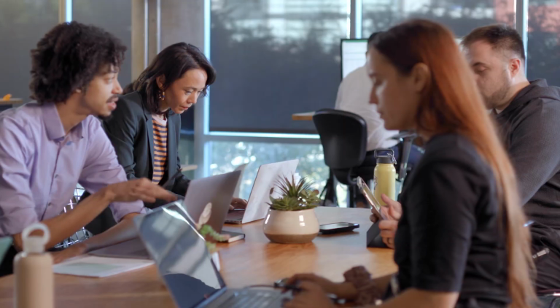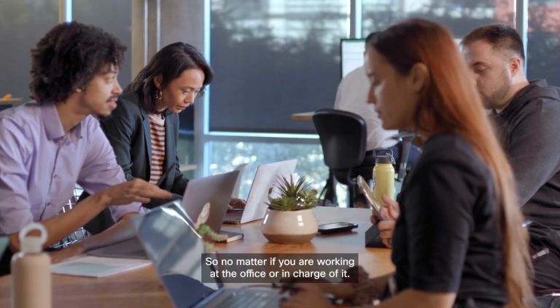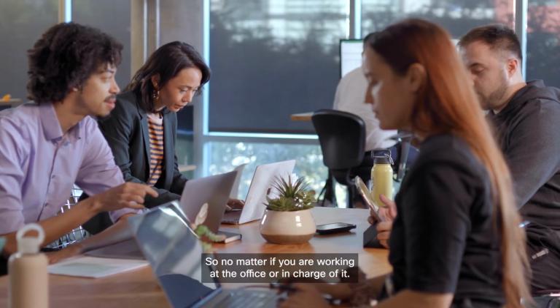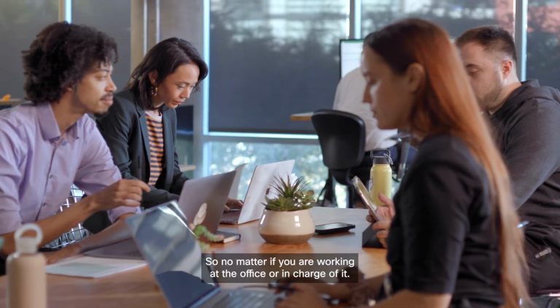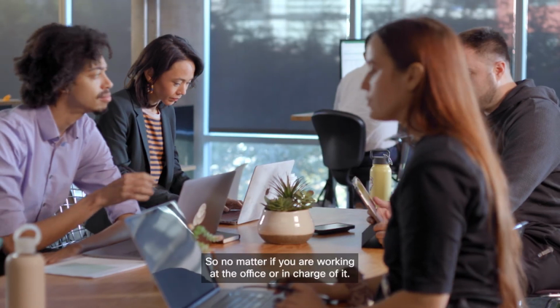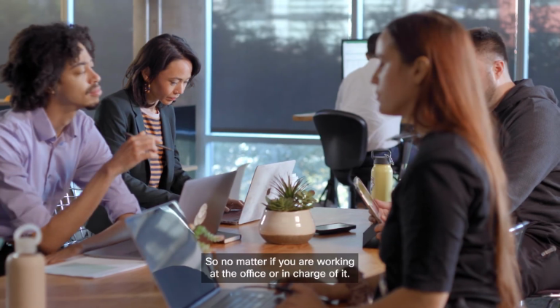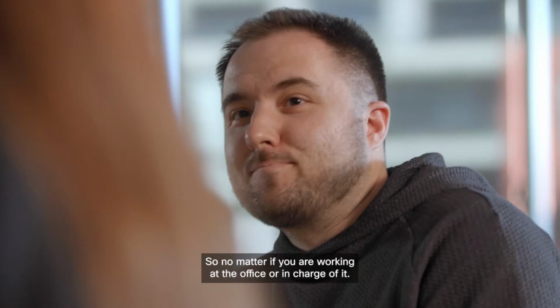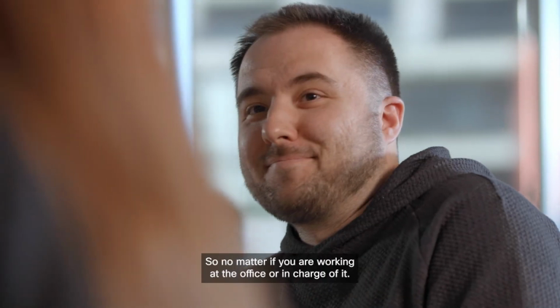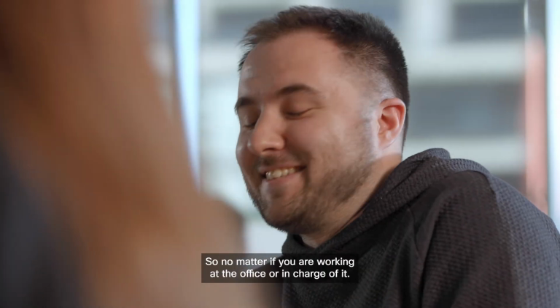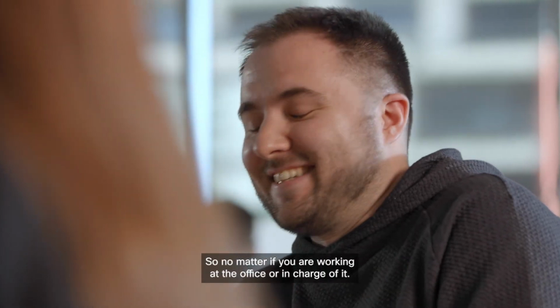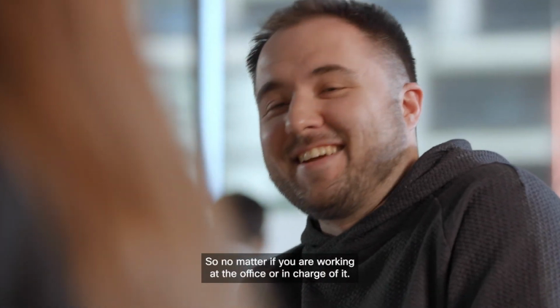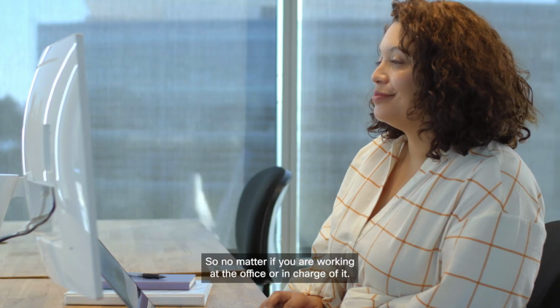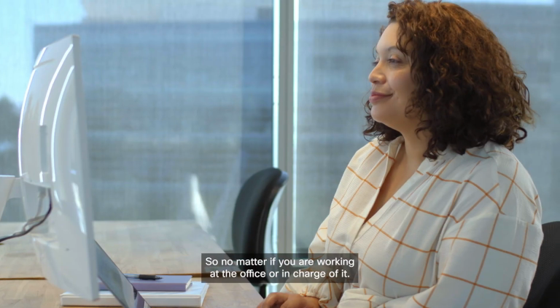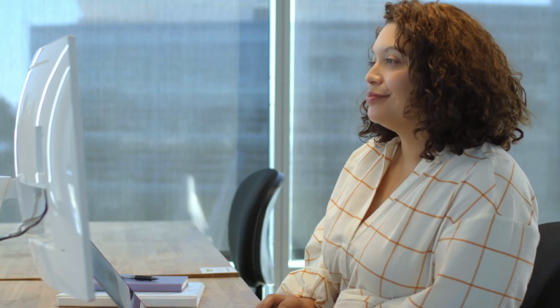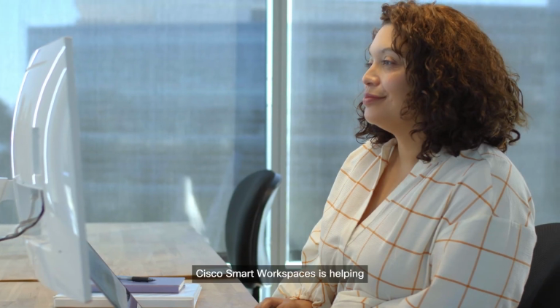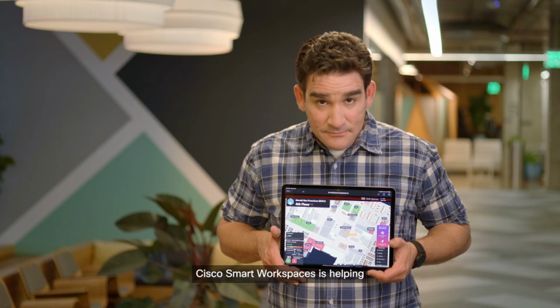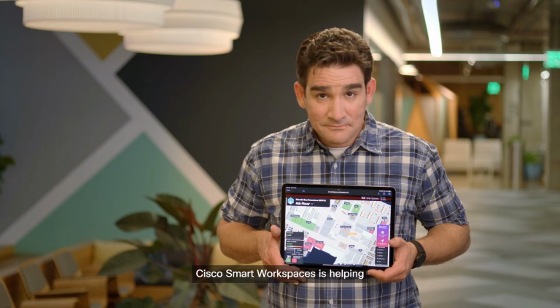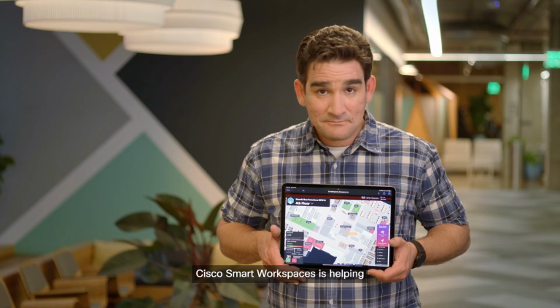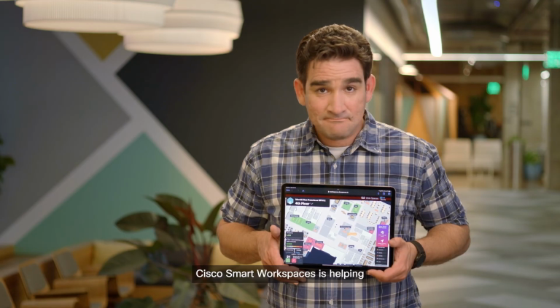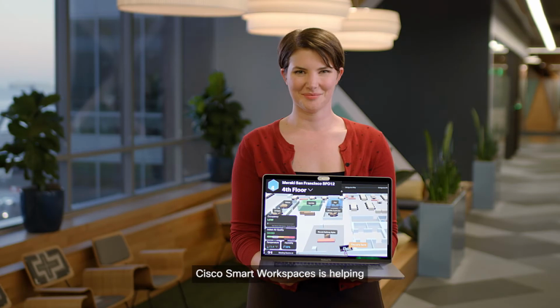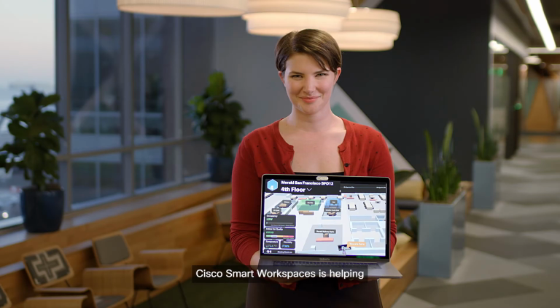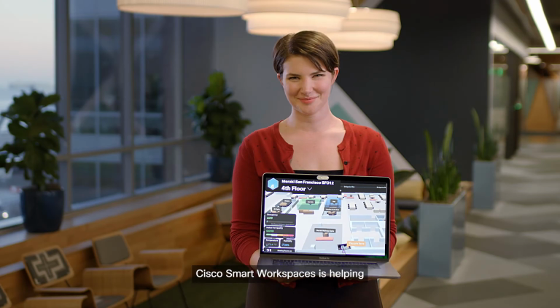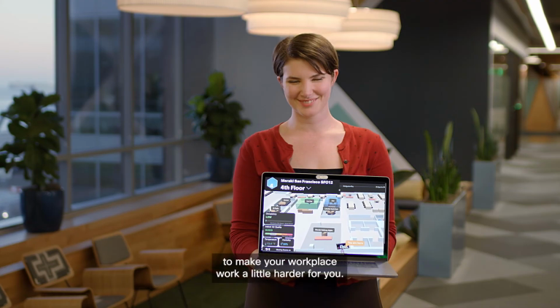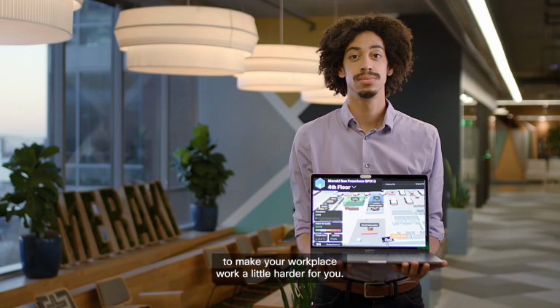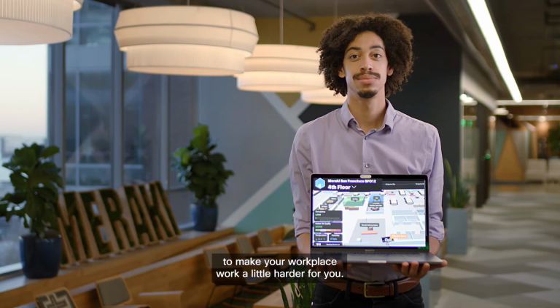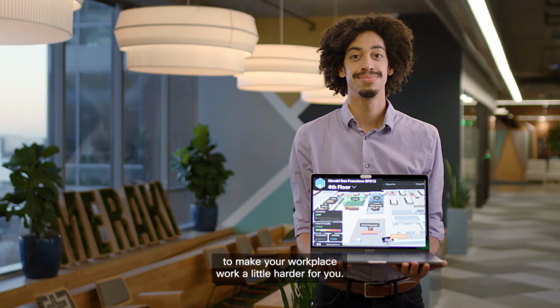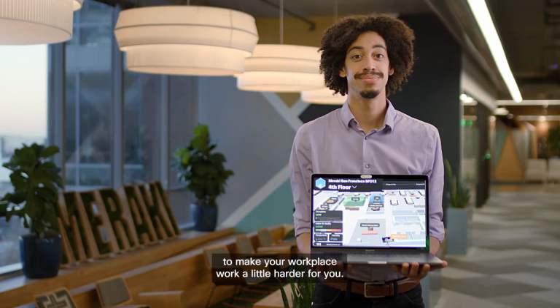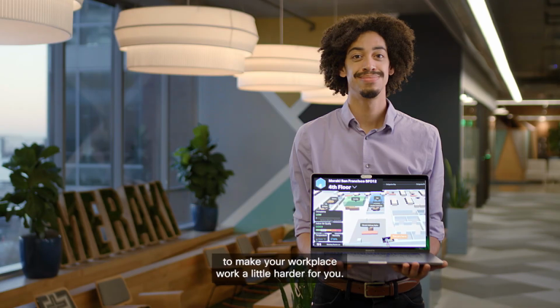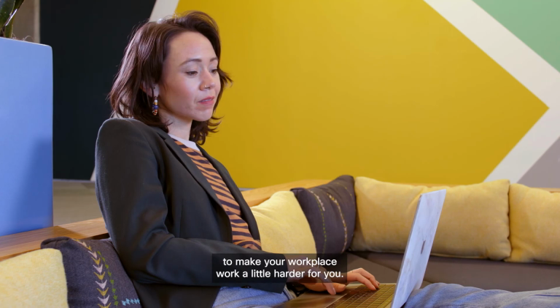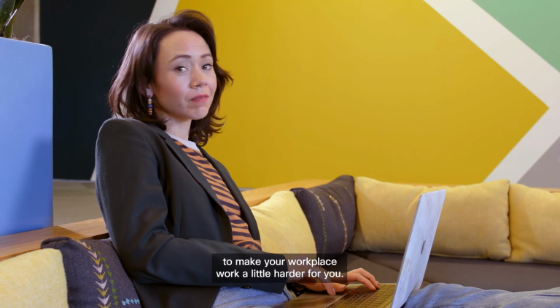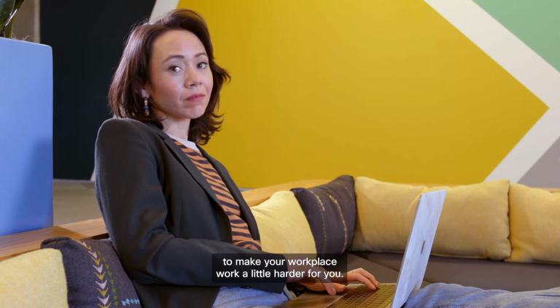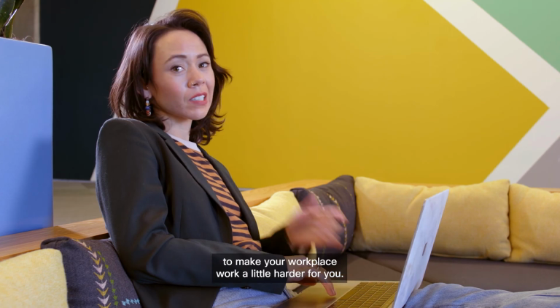So no matter if you are working at the office or in charge of it, Cisco Smart Workspaces is helping to make your workplace work a little harder for you.